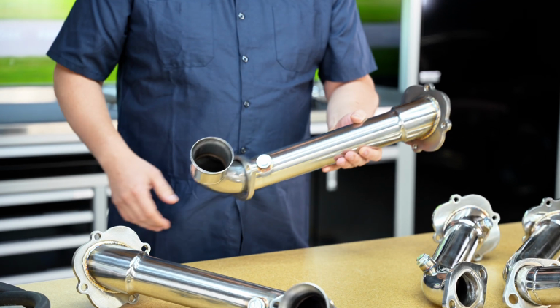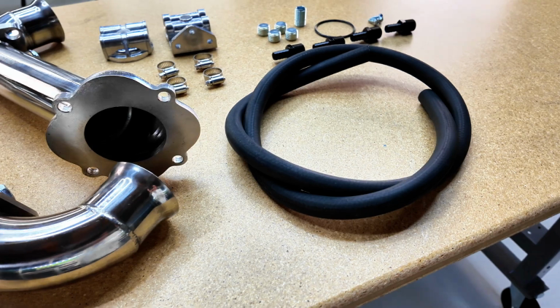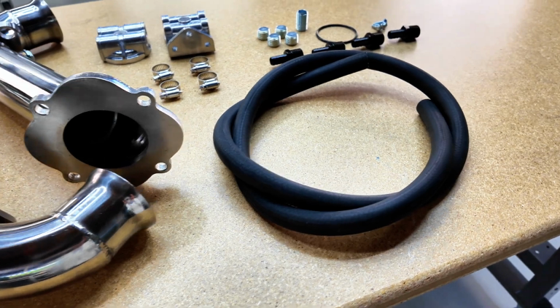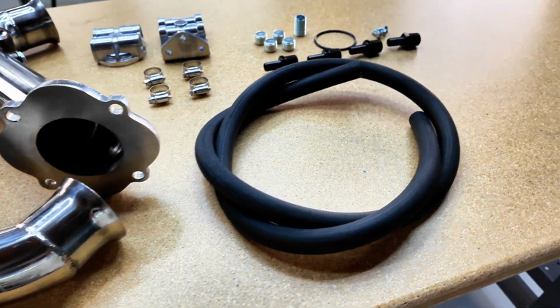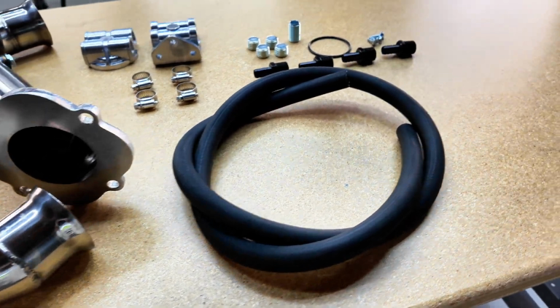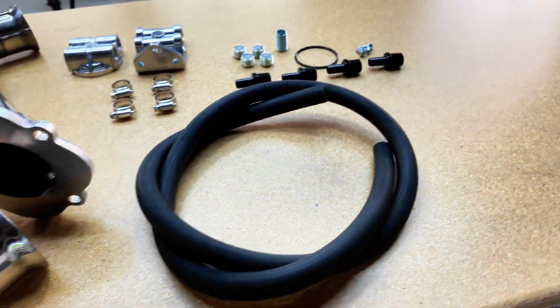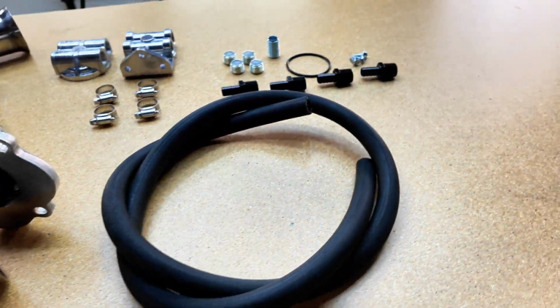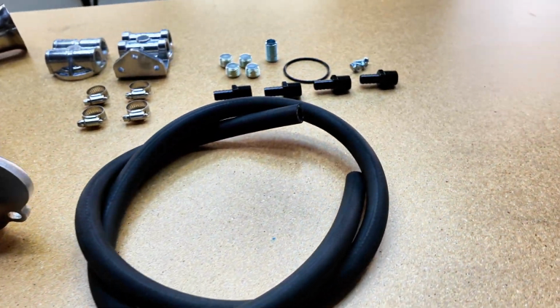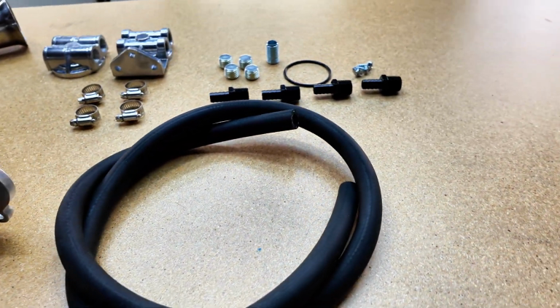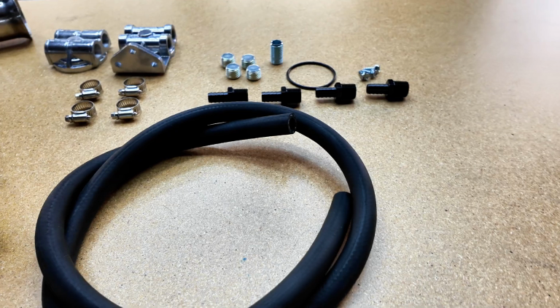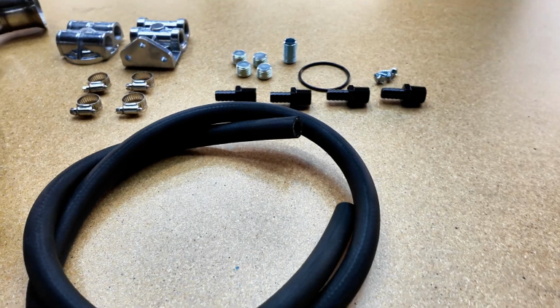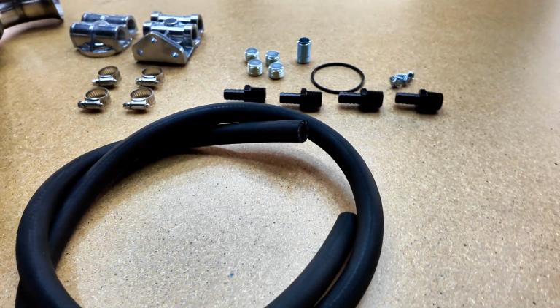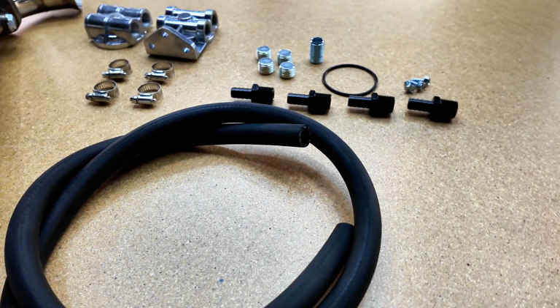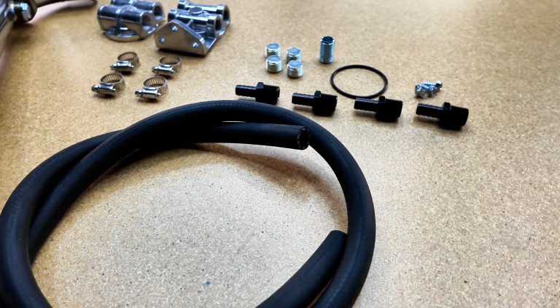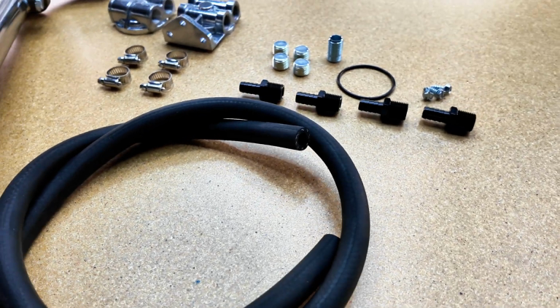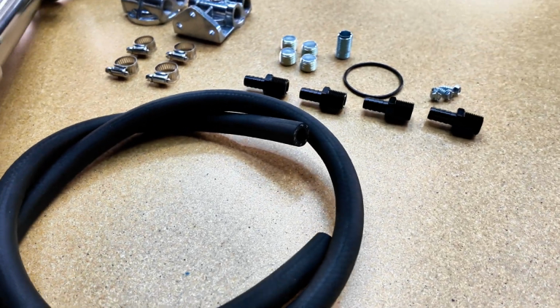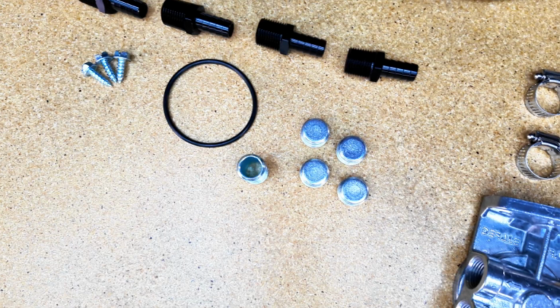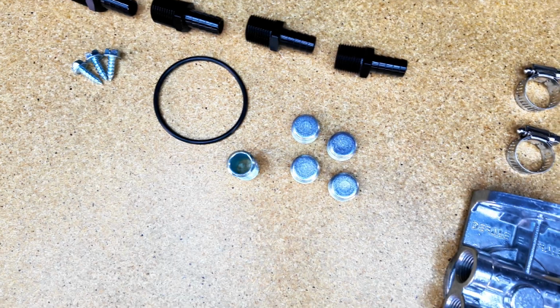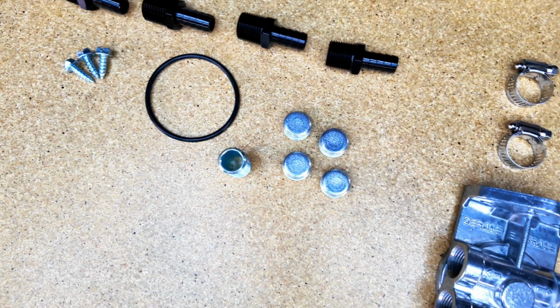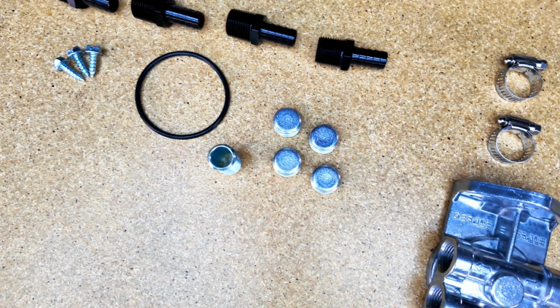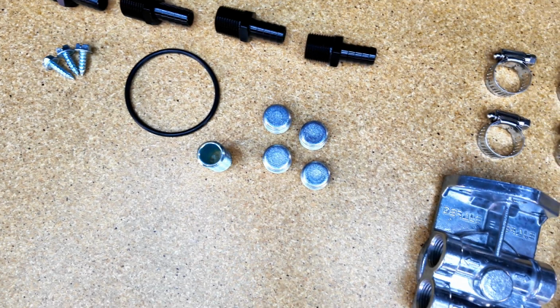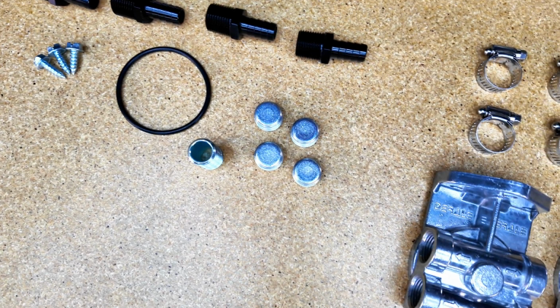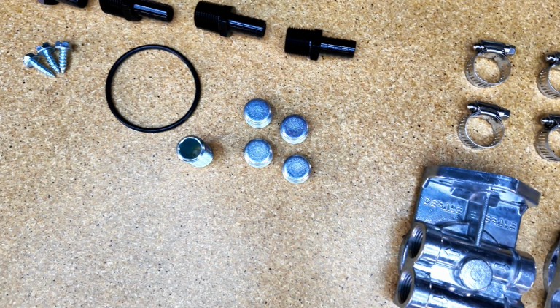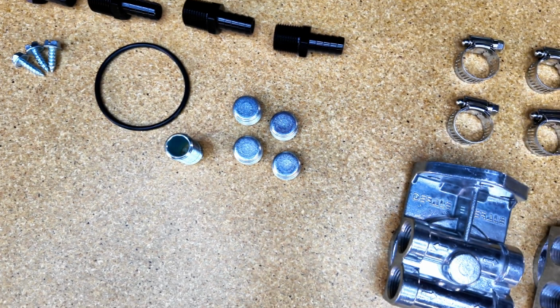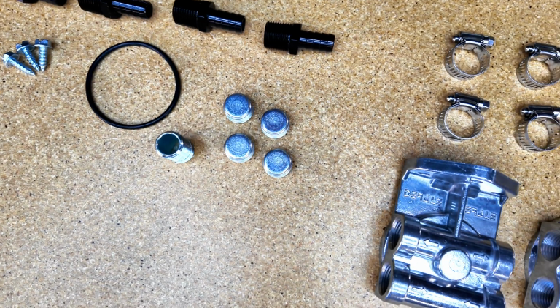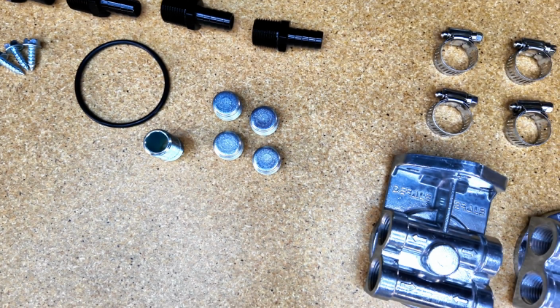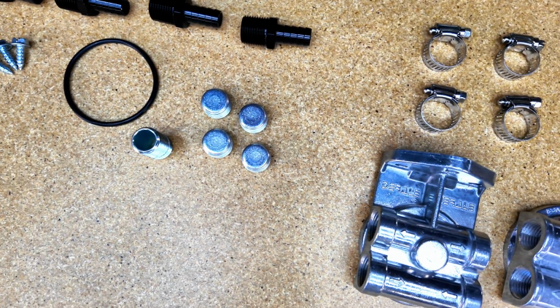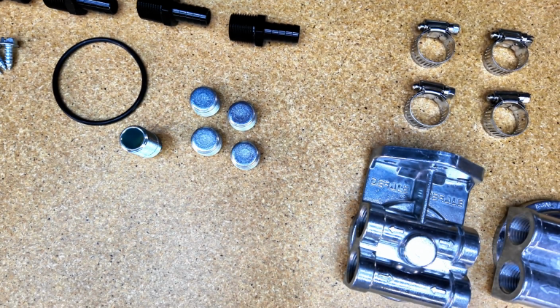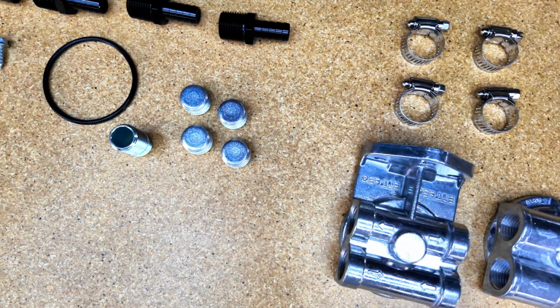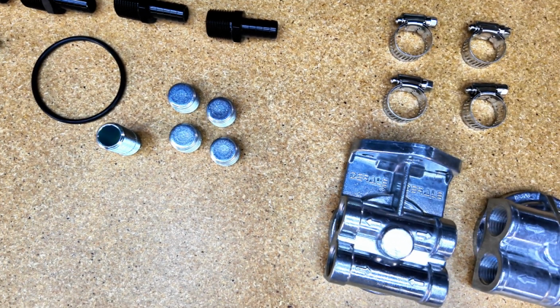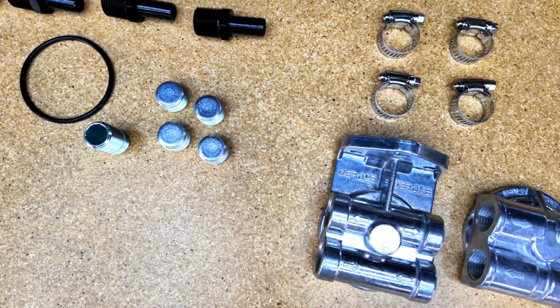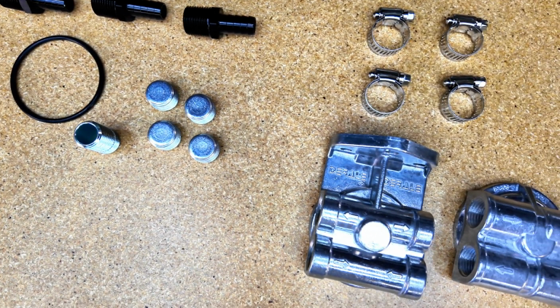In addition to that, we also have an oil filter relocator kit, as that's needed to run this setup.